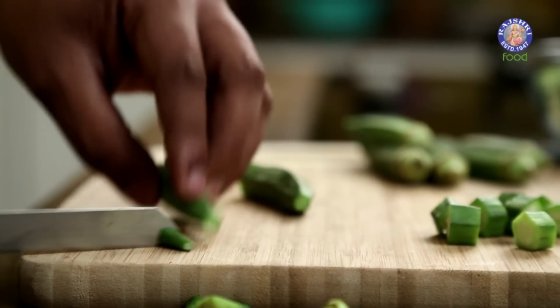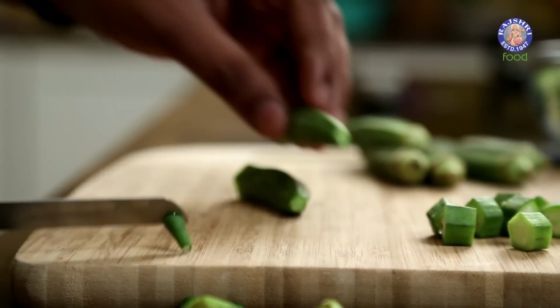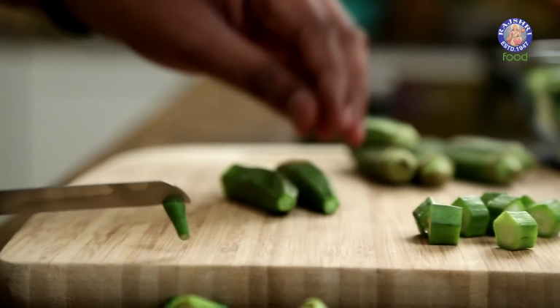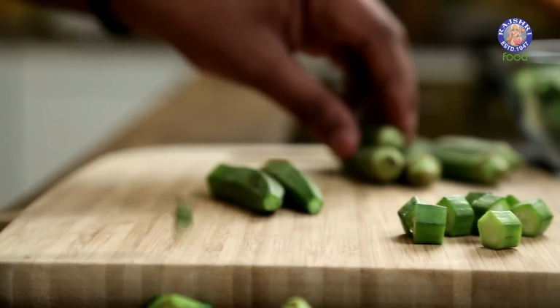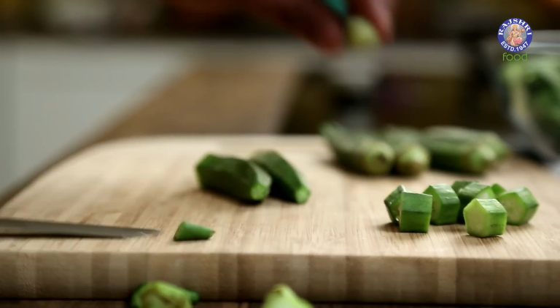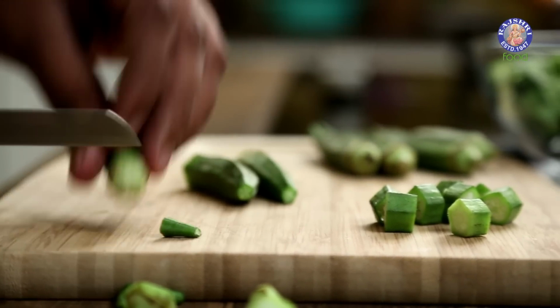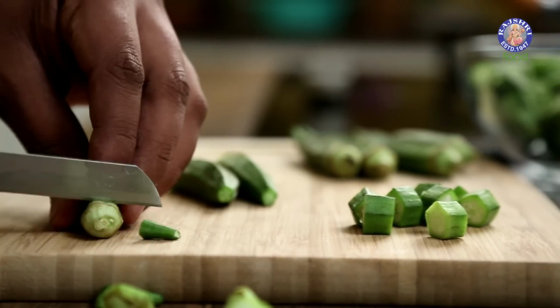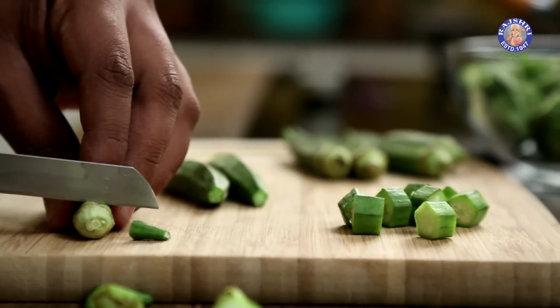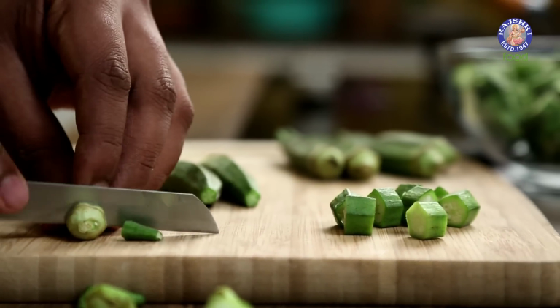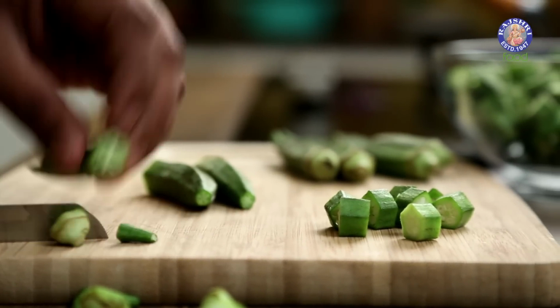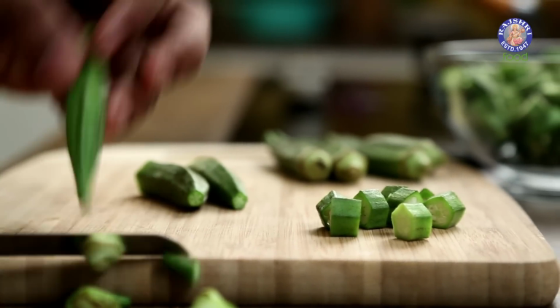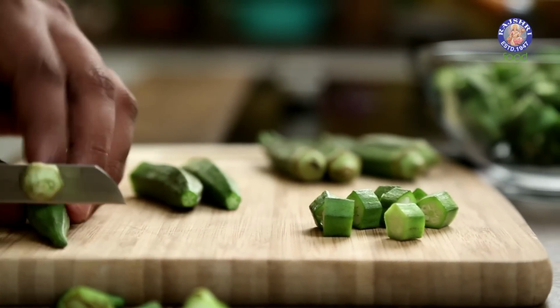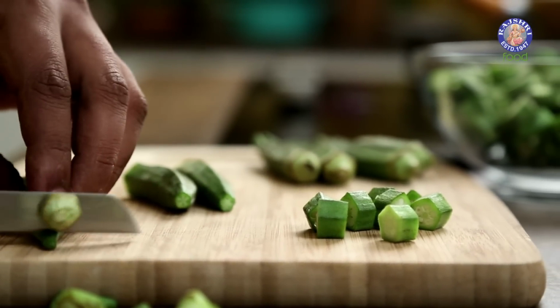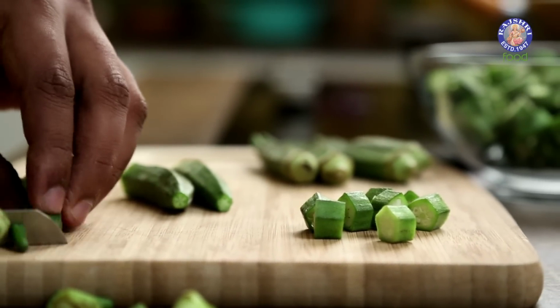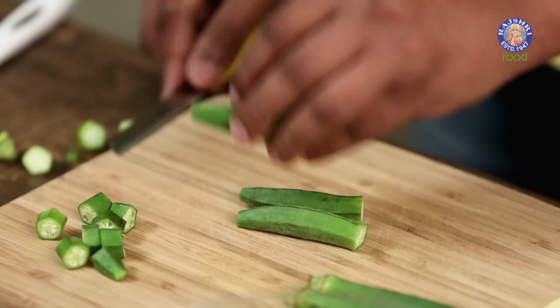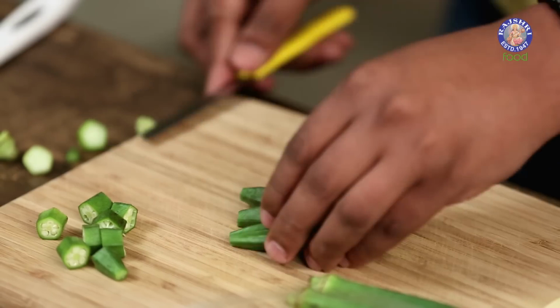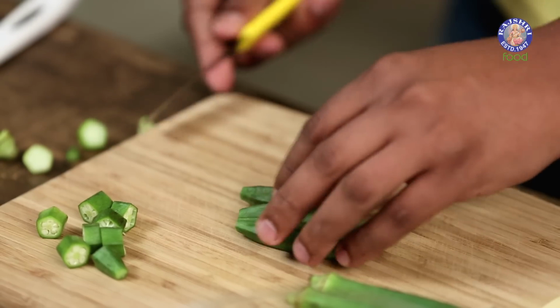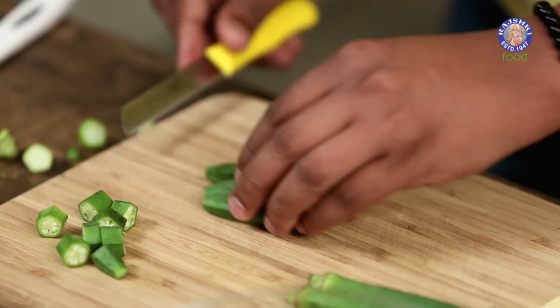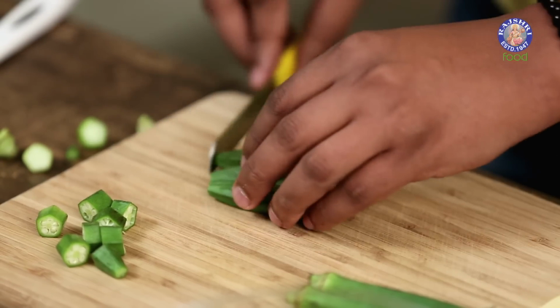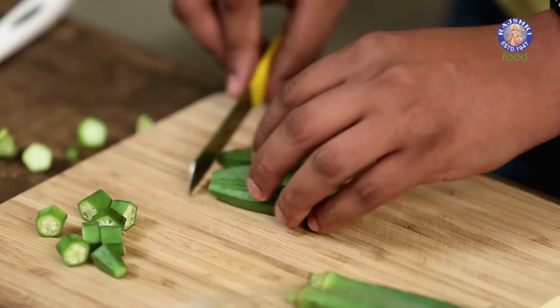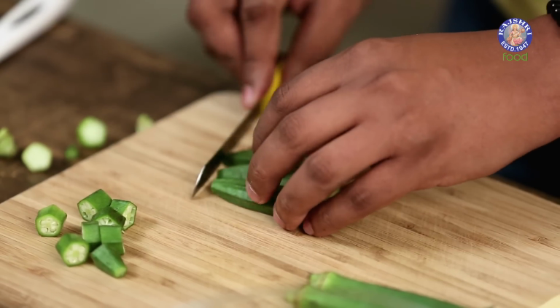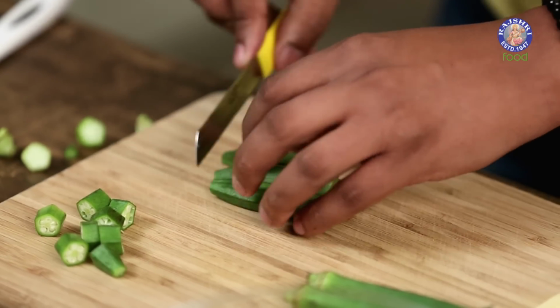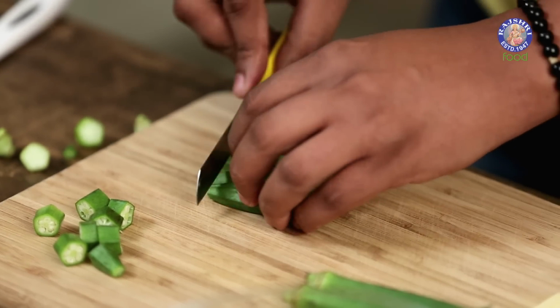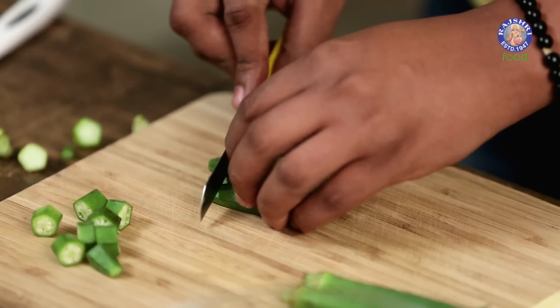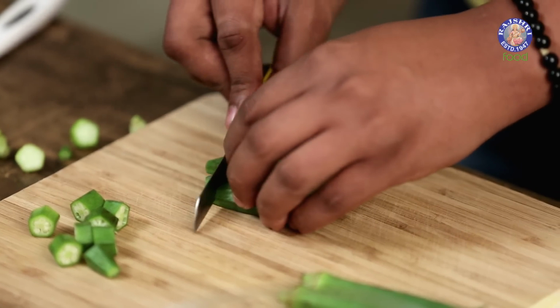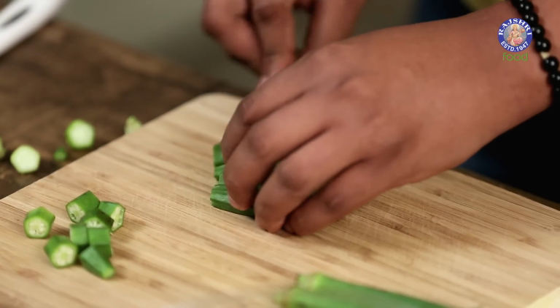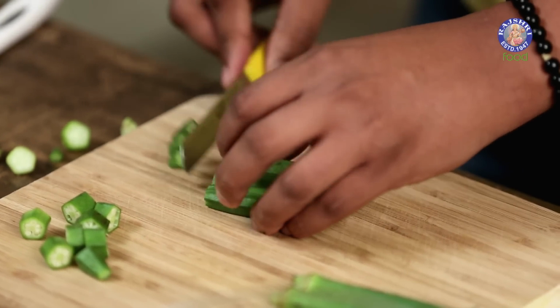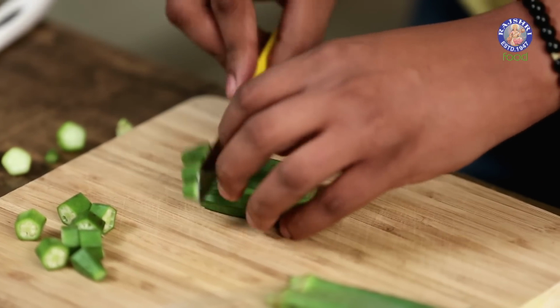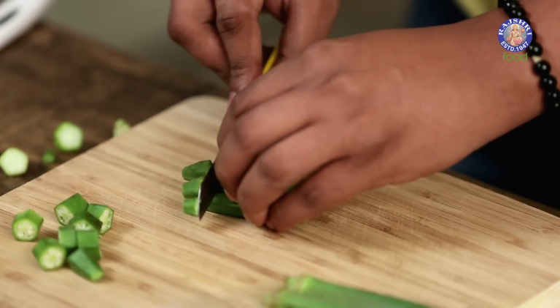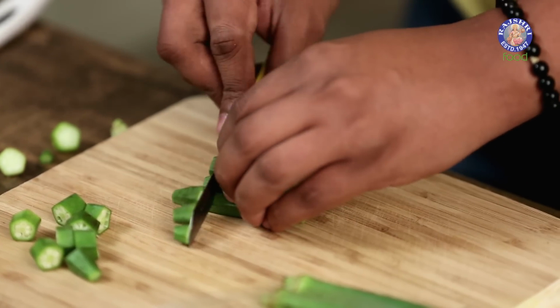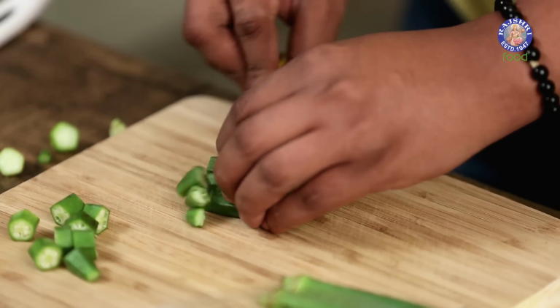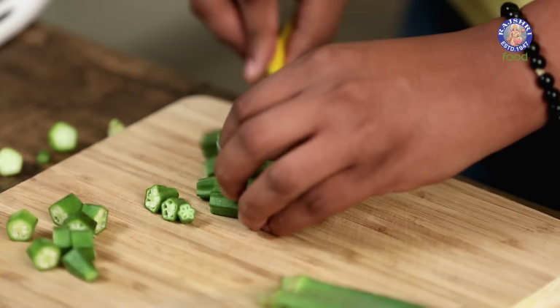If you're comfortable taking a few more together, like this, you can also do this to just hasten up the process.